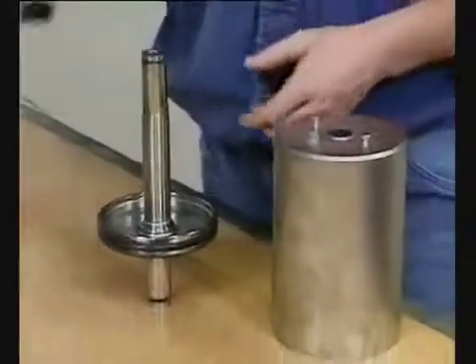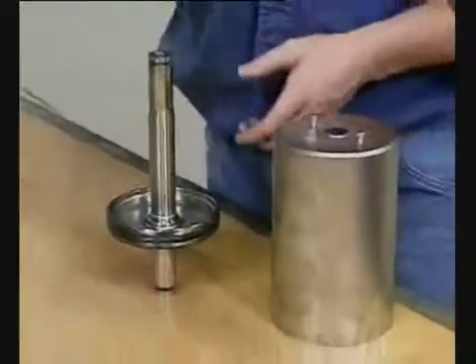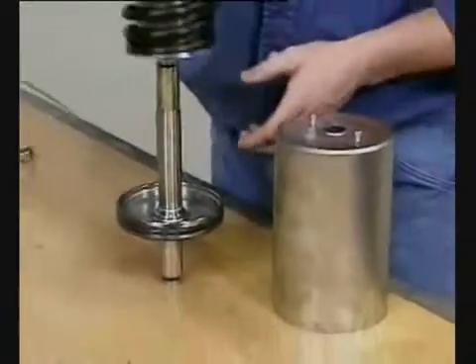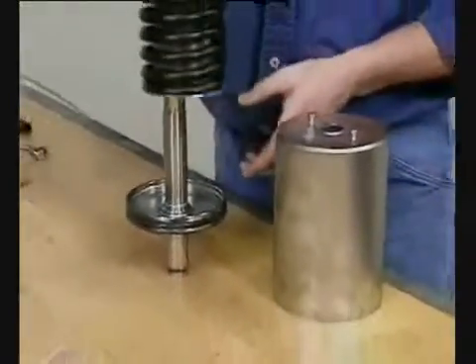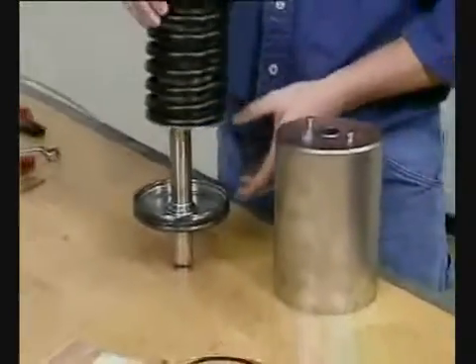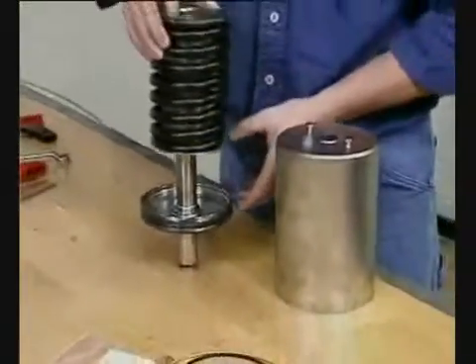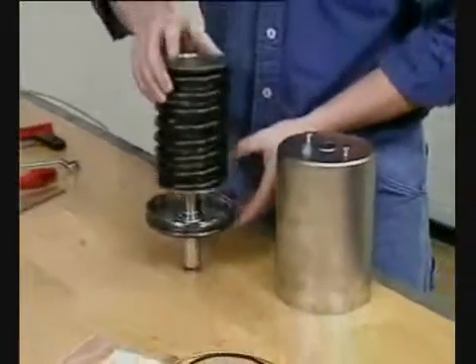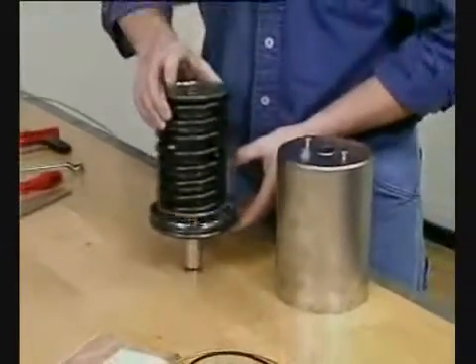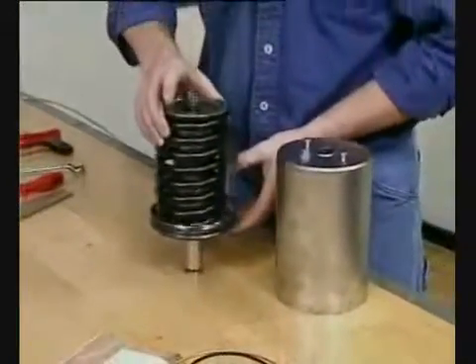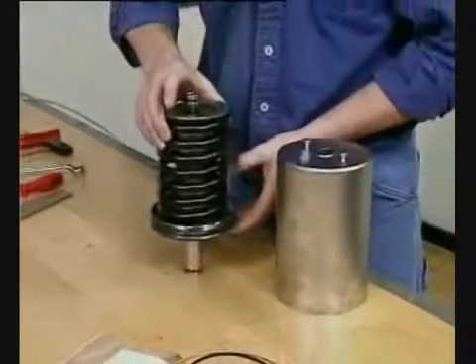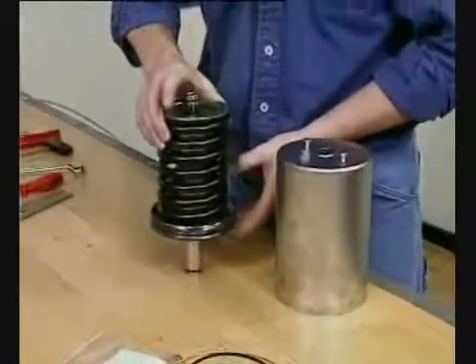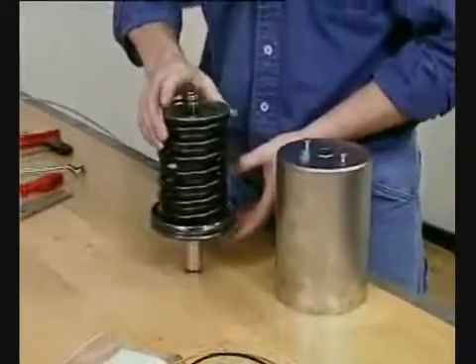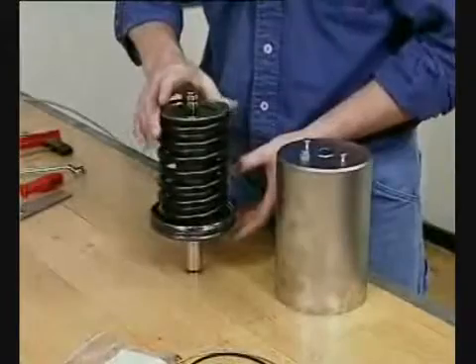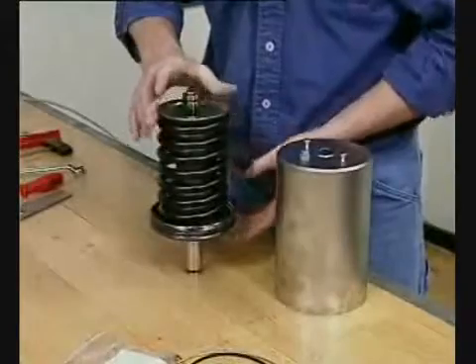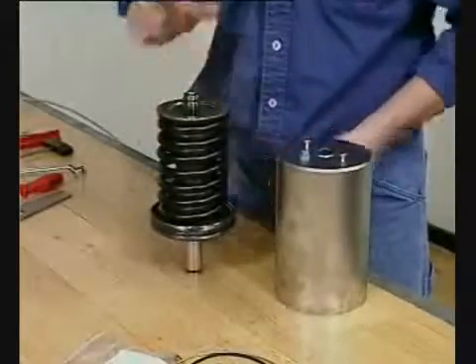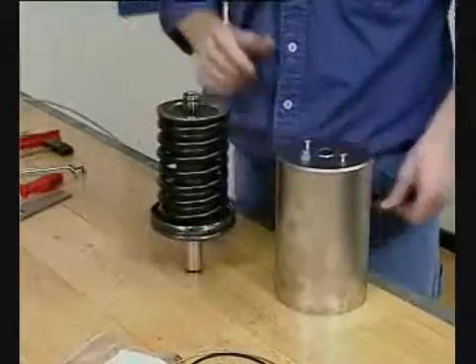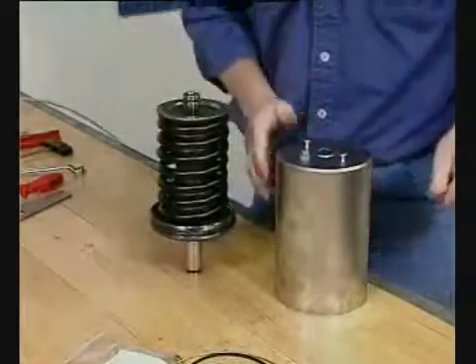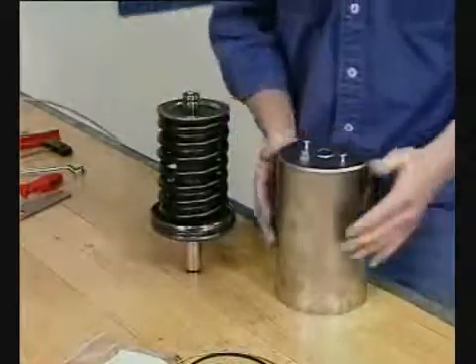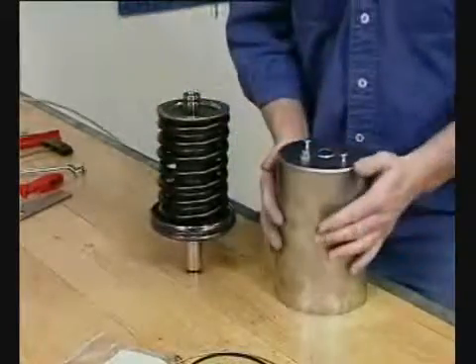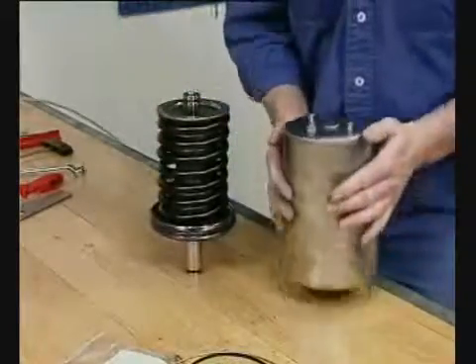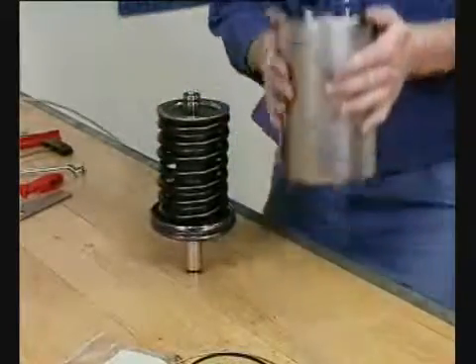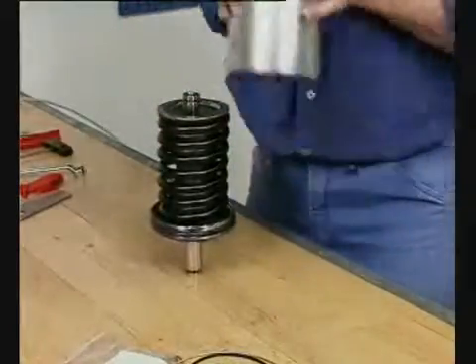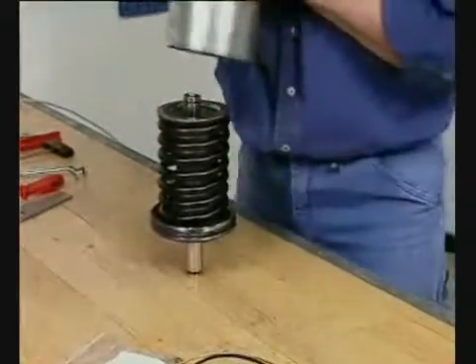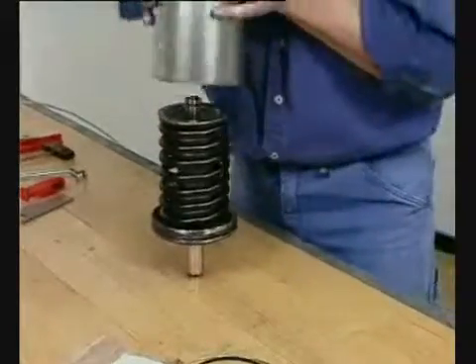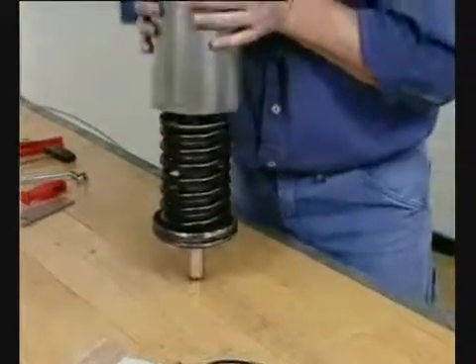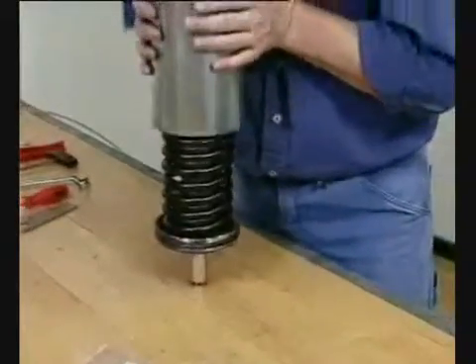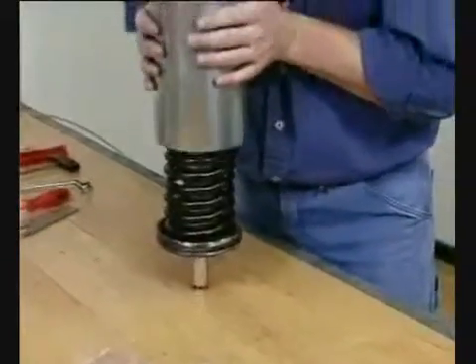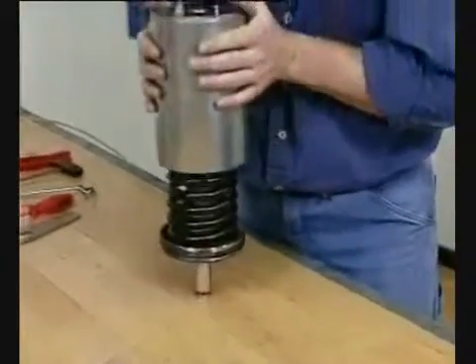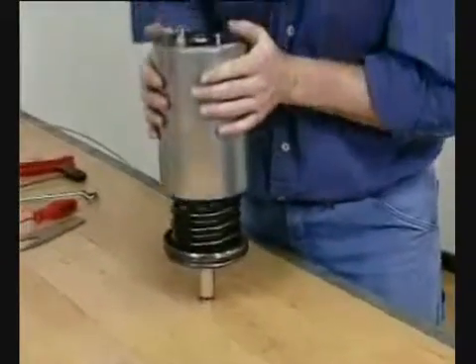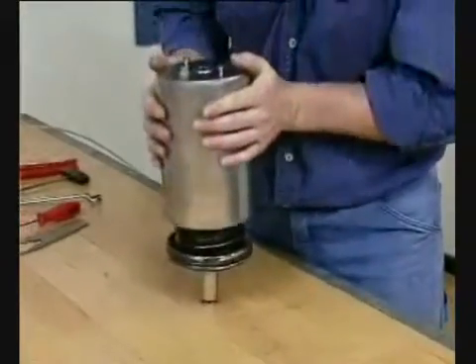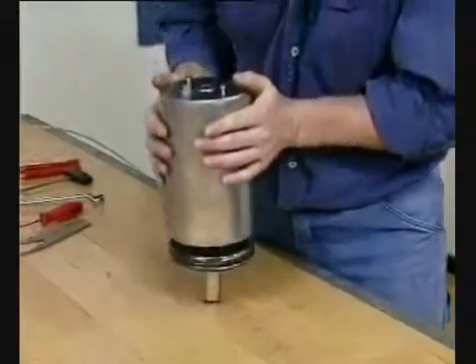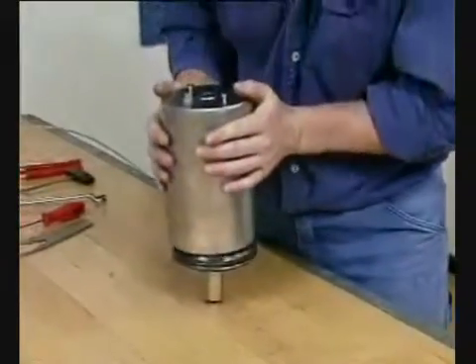Fit the spring assembly on the piston. Fit the cylinder on the piston.